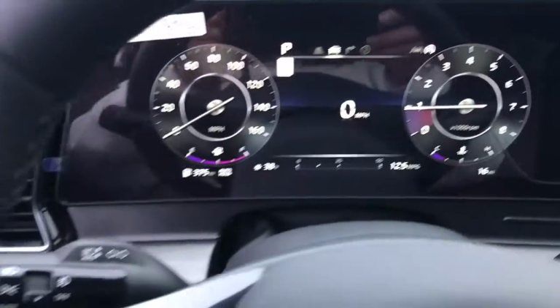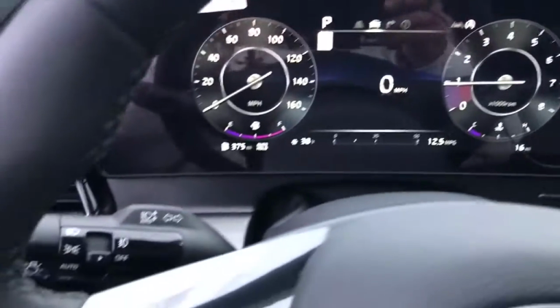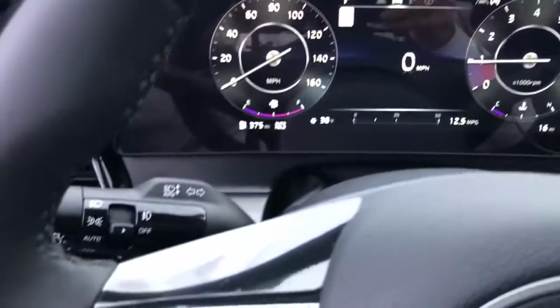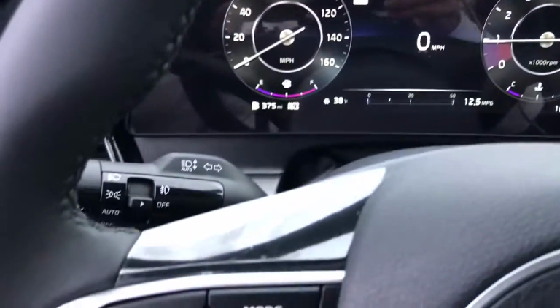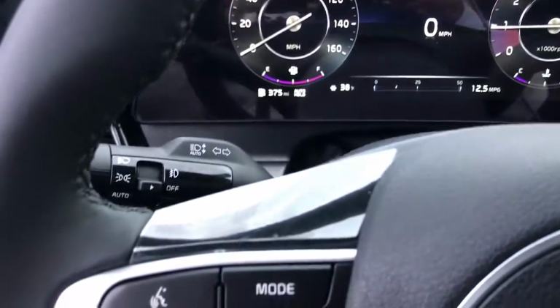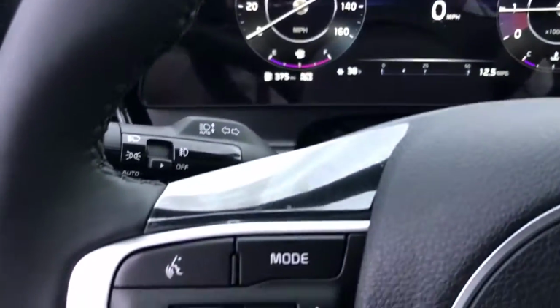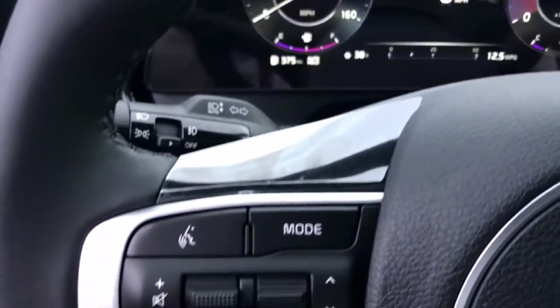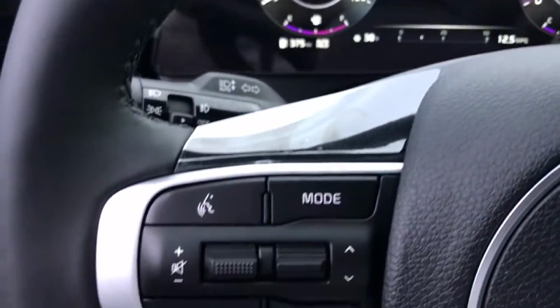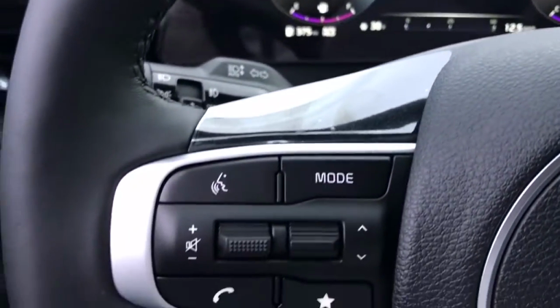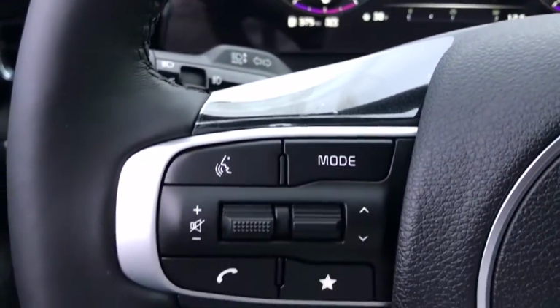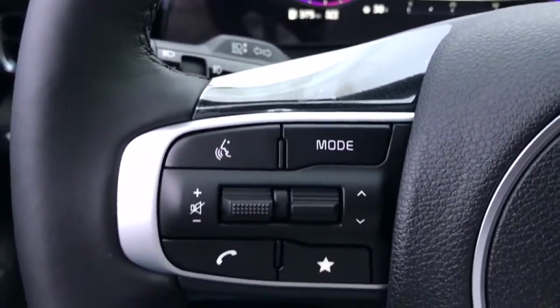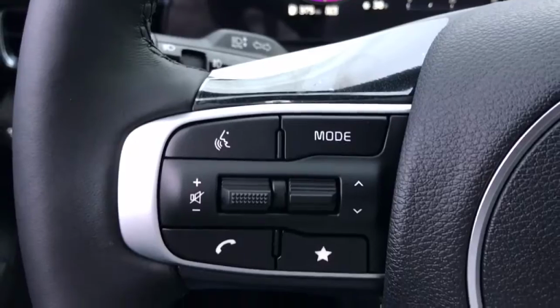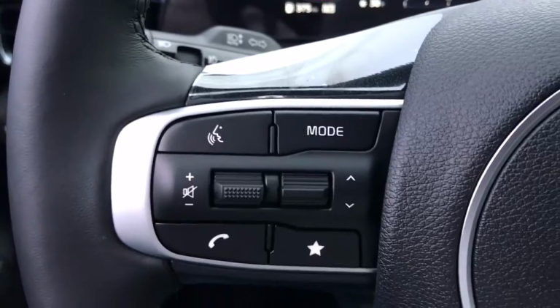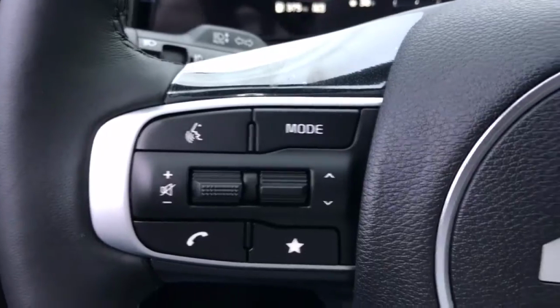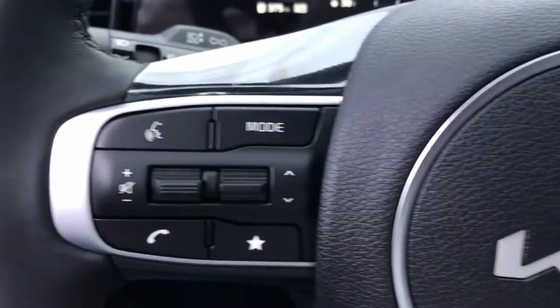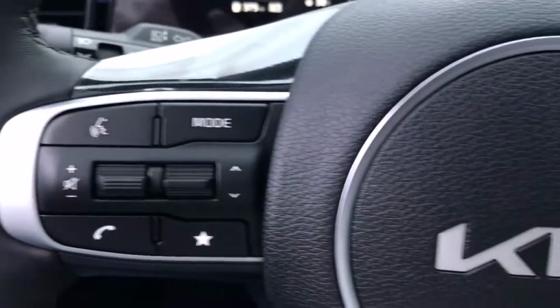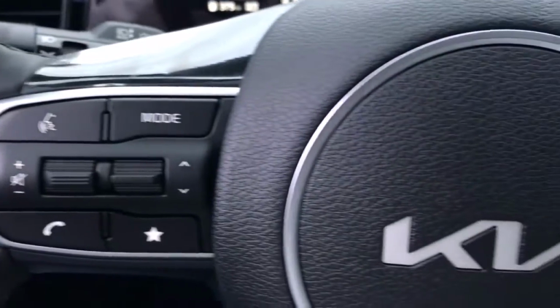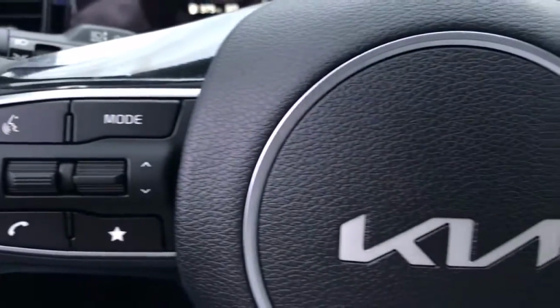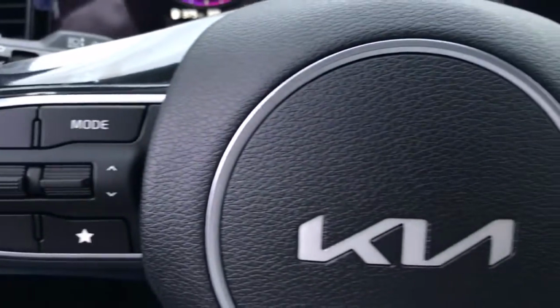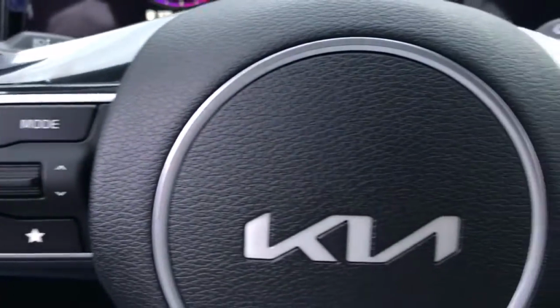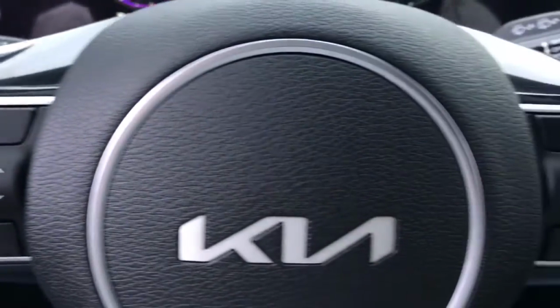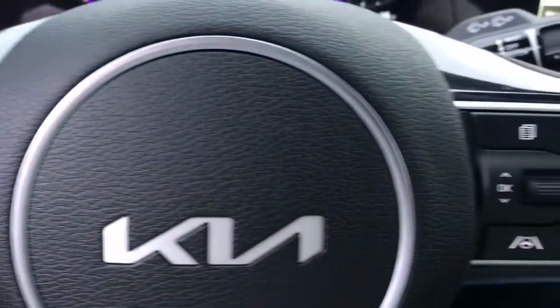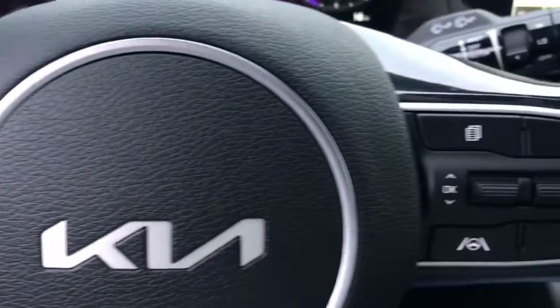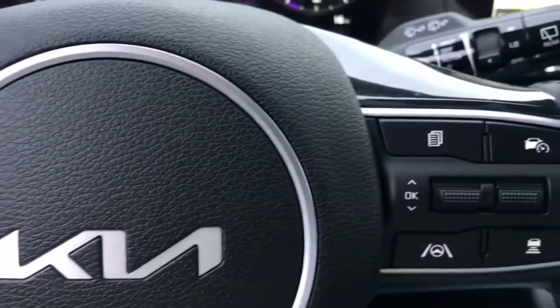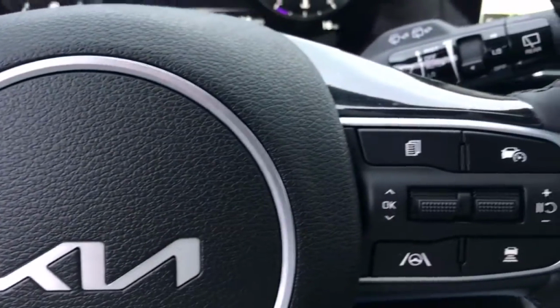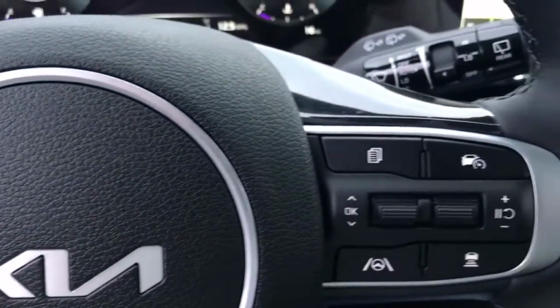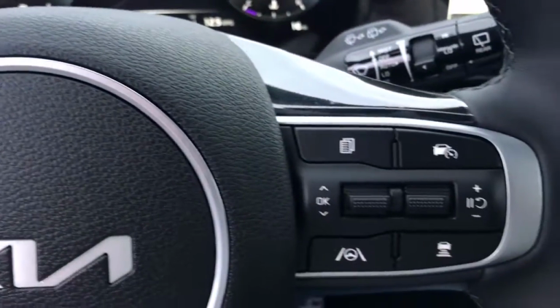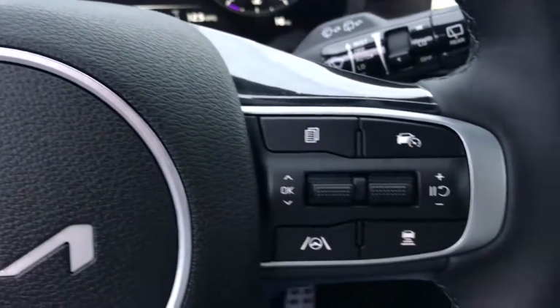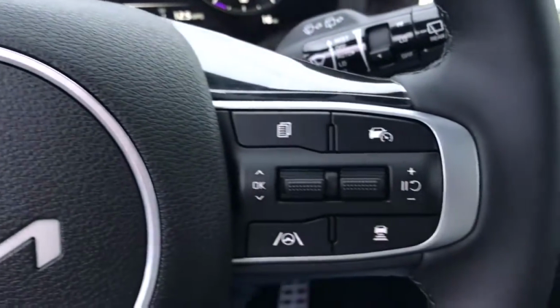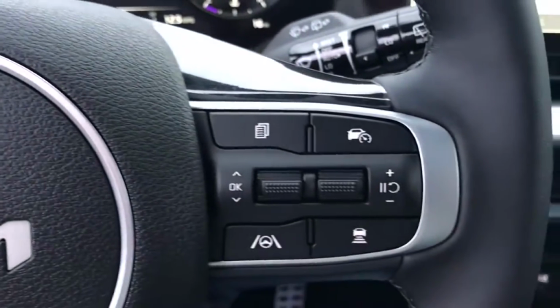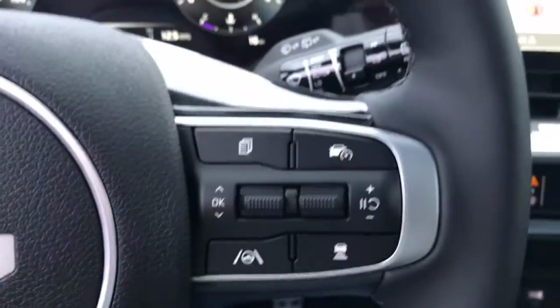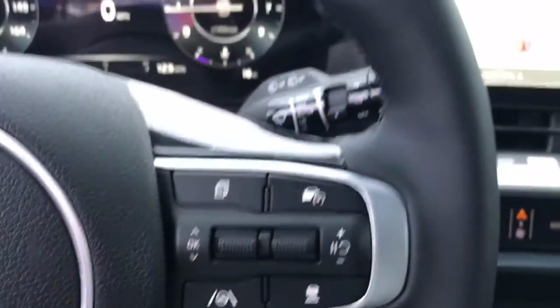Power passenger seat, power liftgate, heated mirrors, steering wheel audio controls.